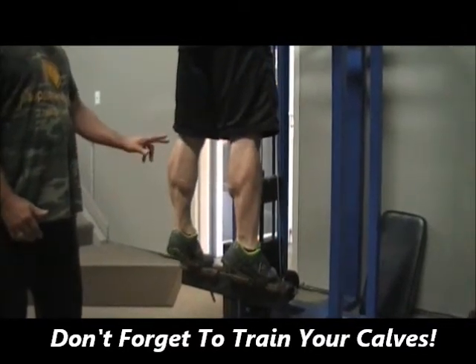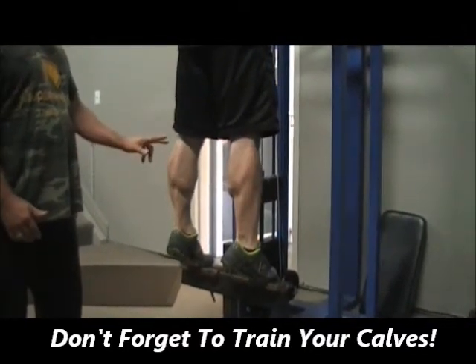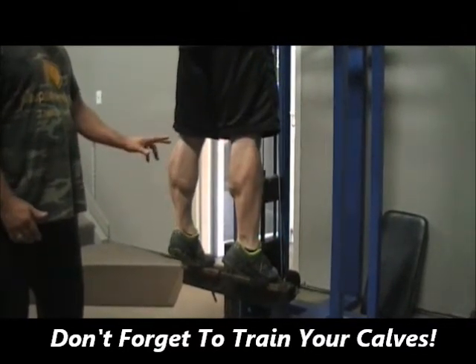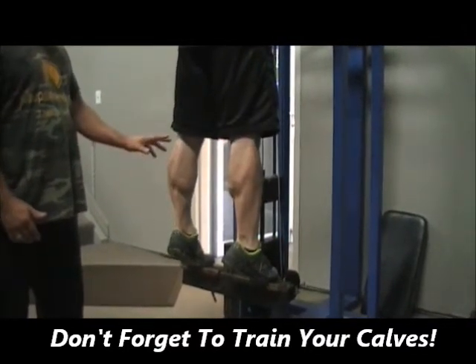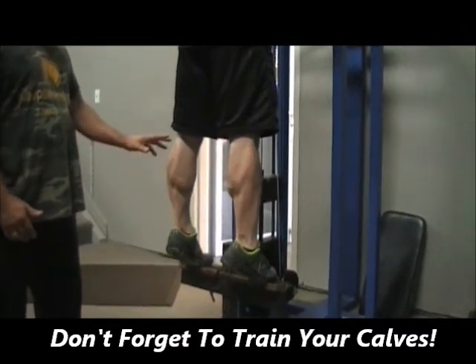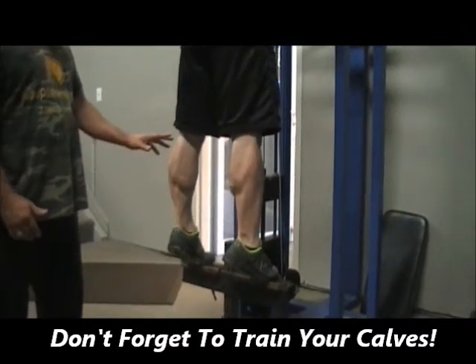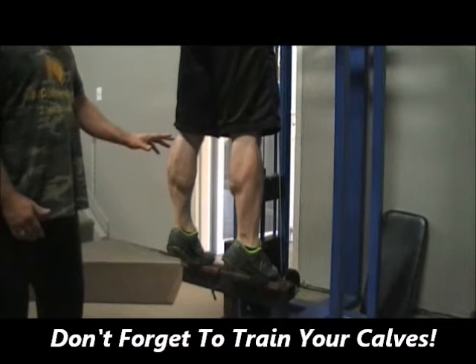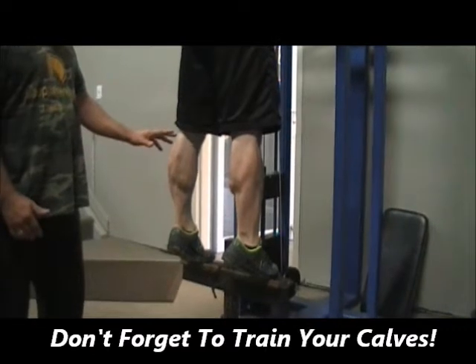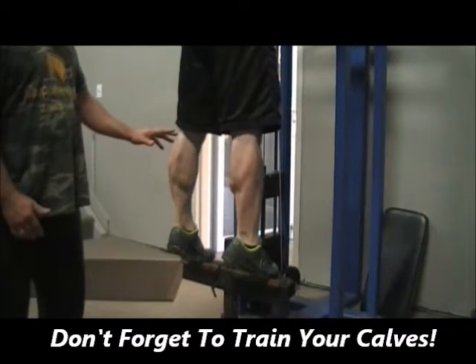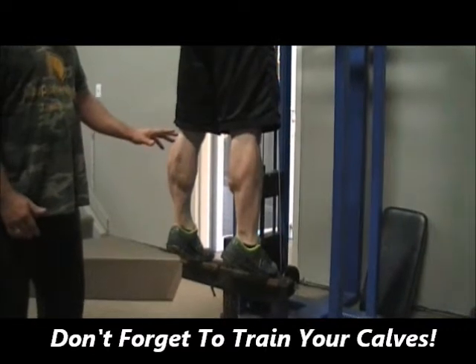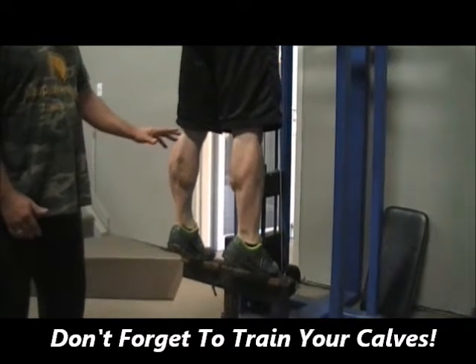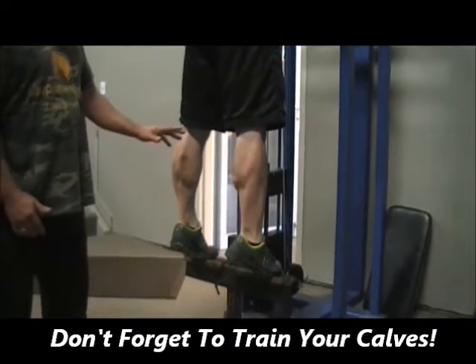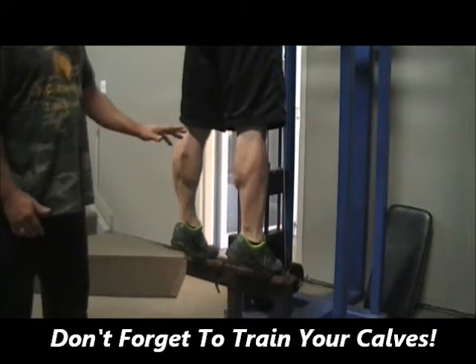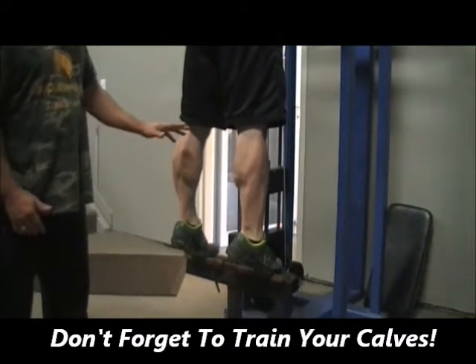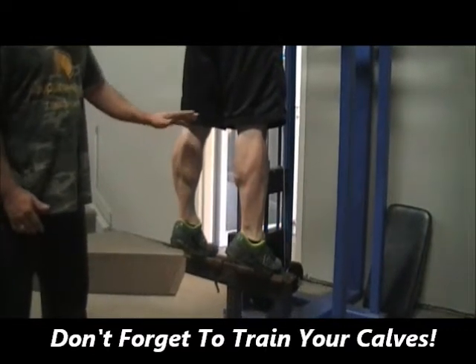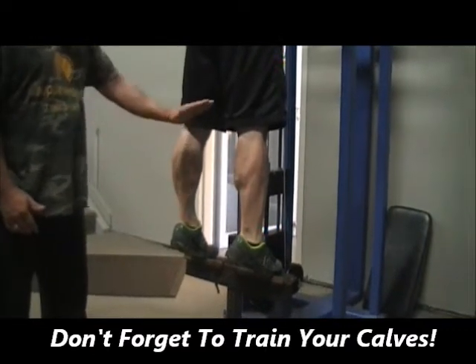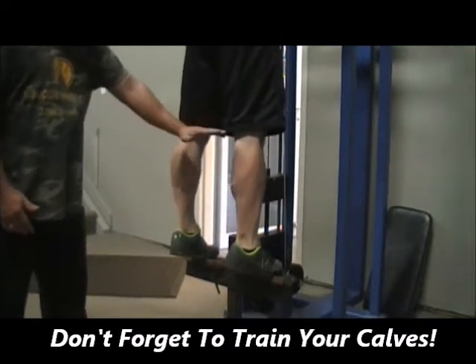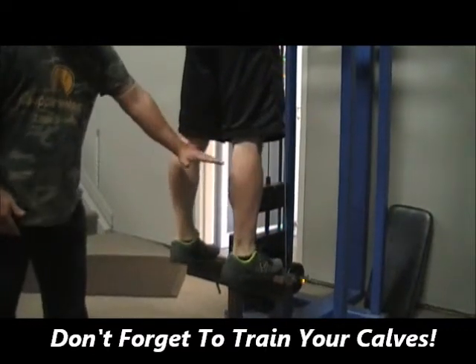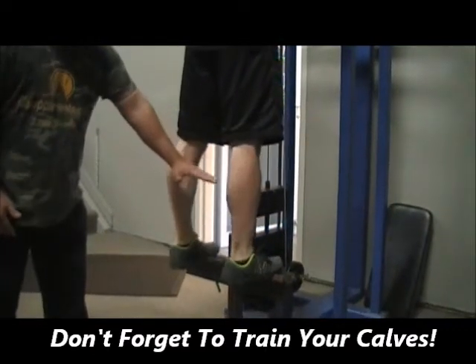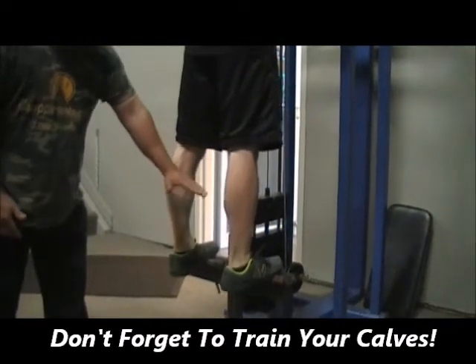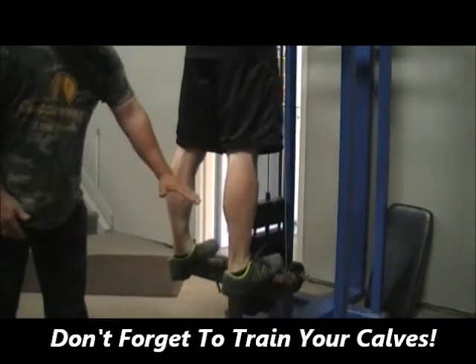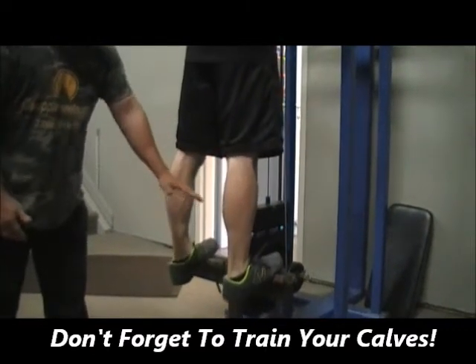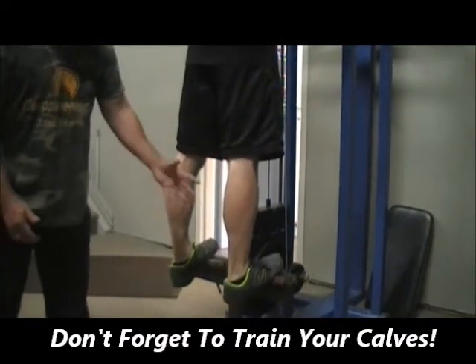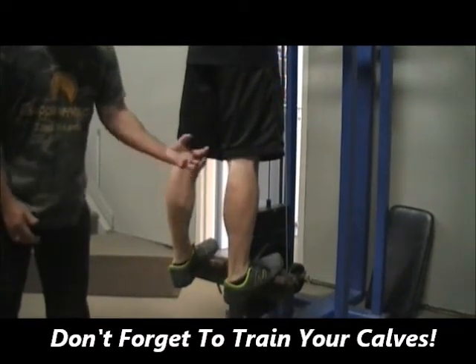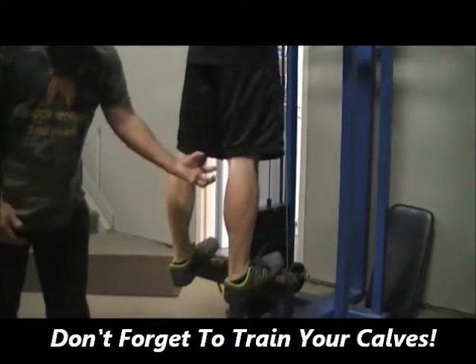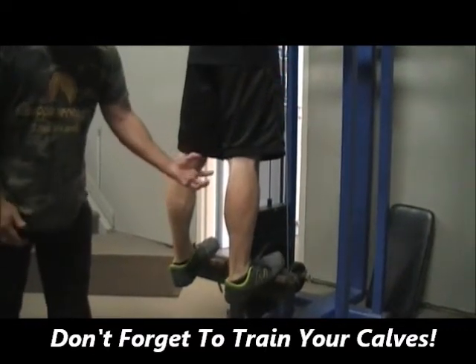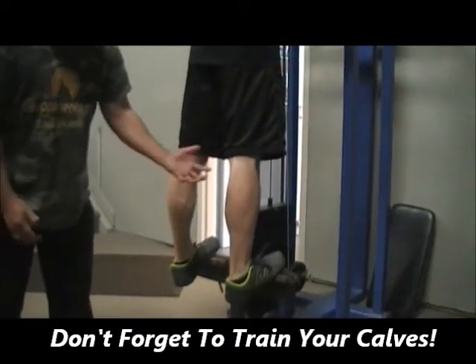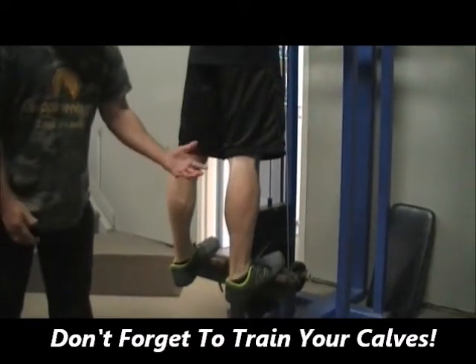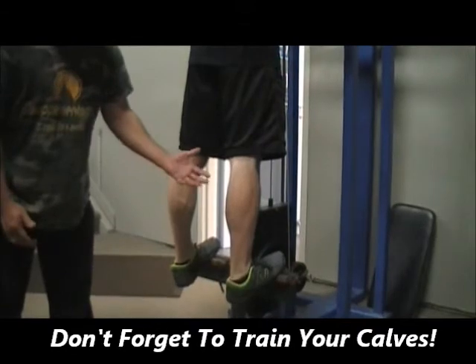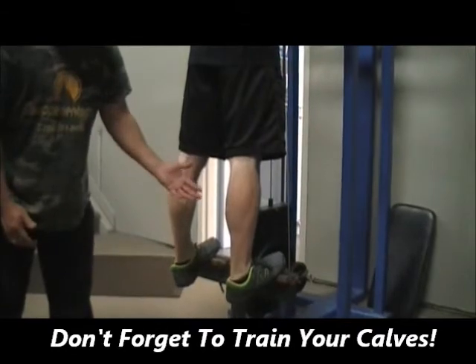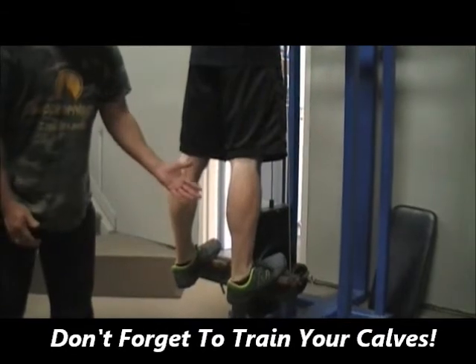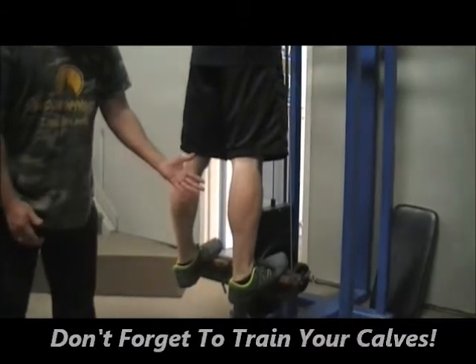Counting out a ten-second hold at peak contraction: one, two, three, four, five, six, seven, eight, nine, ten. Now give me a stretch at the bottom — stretch that muscle out.